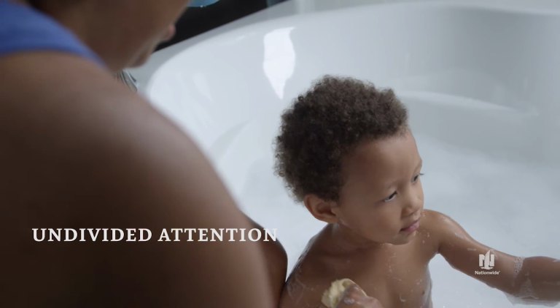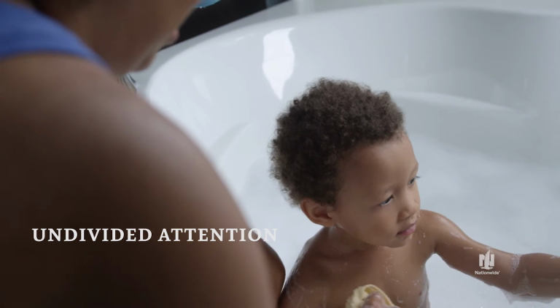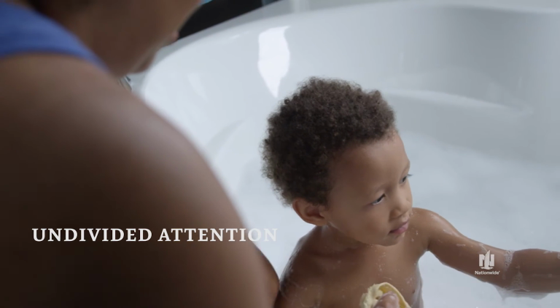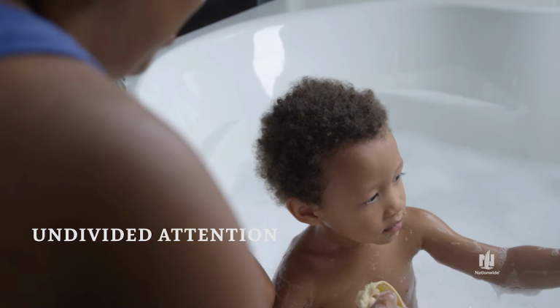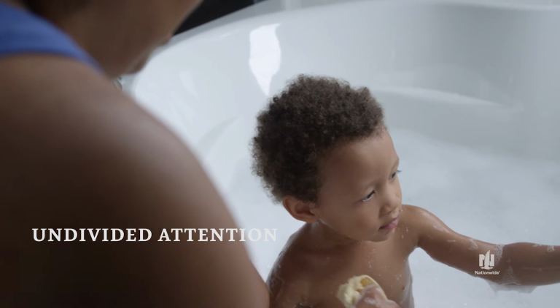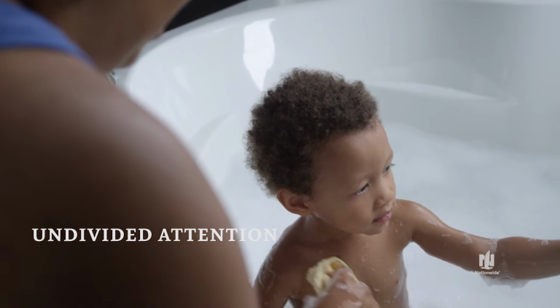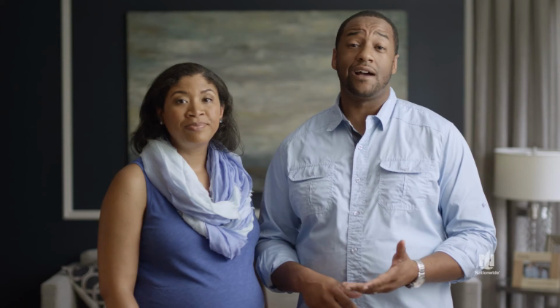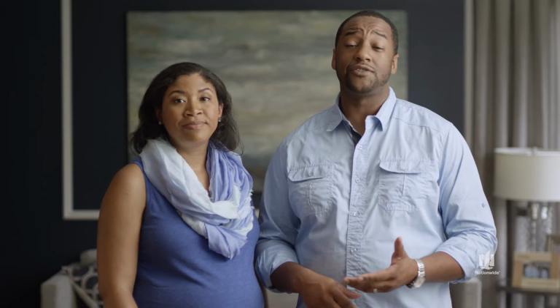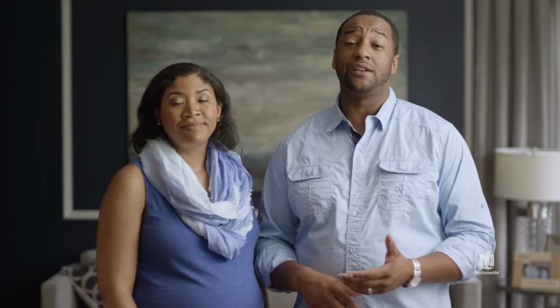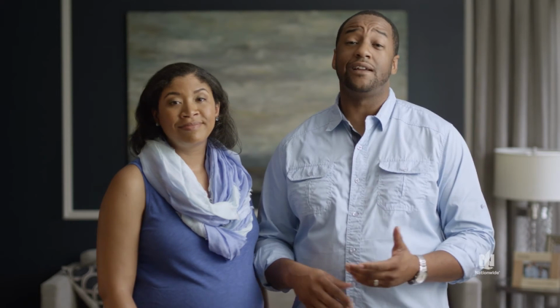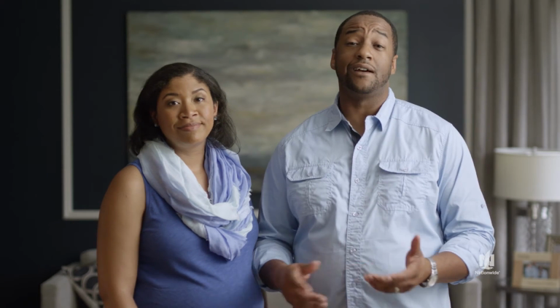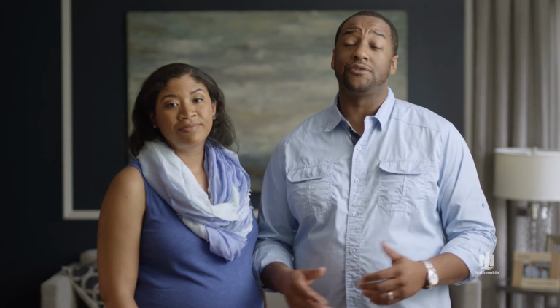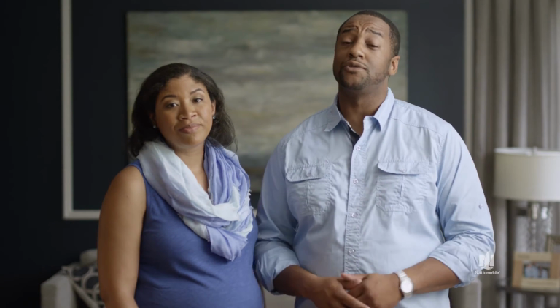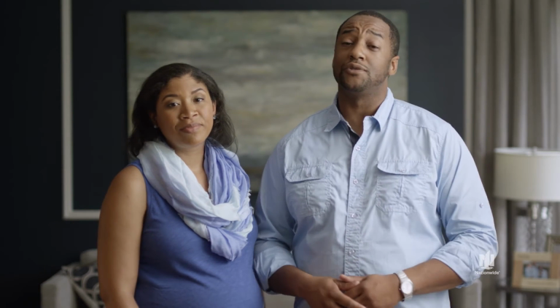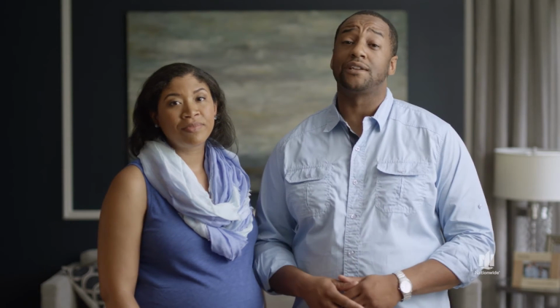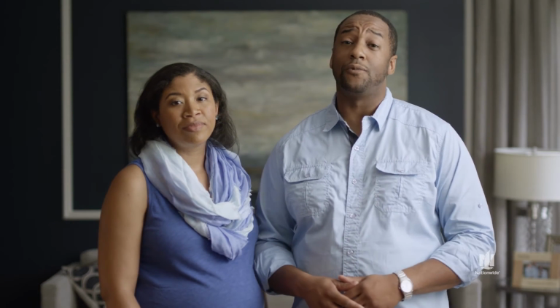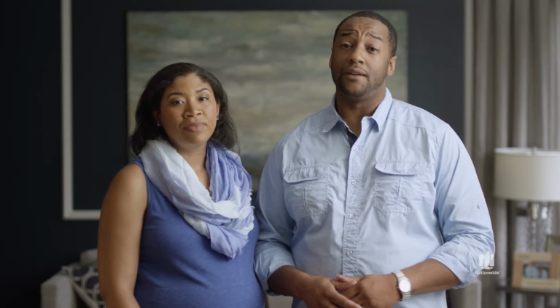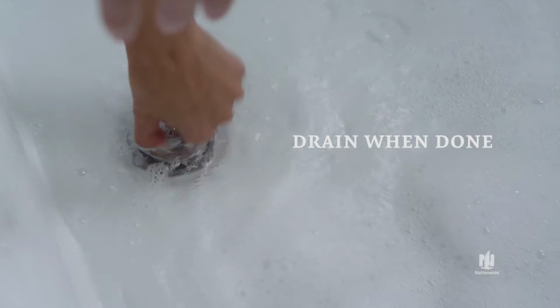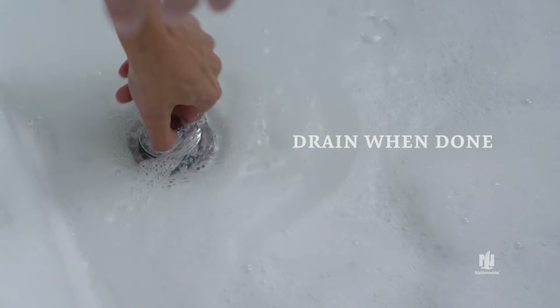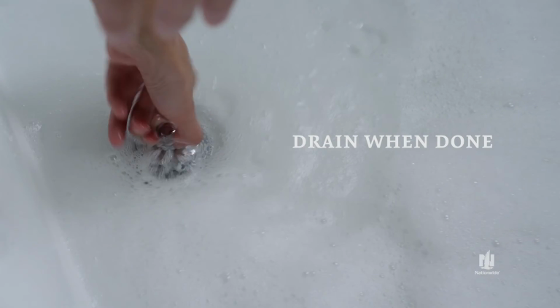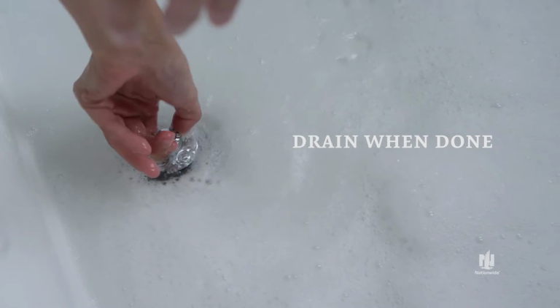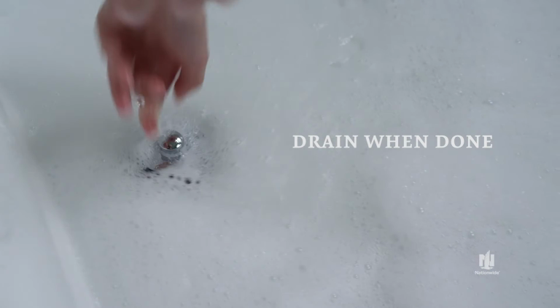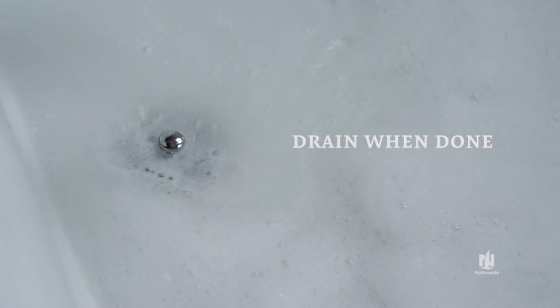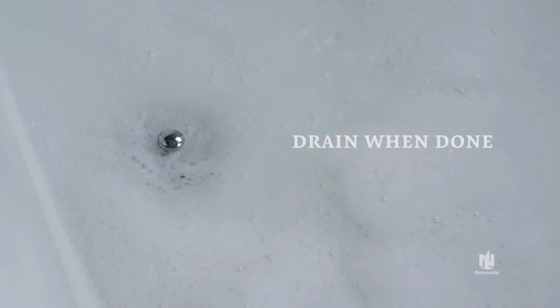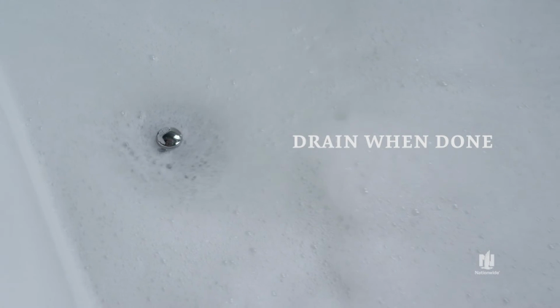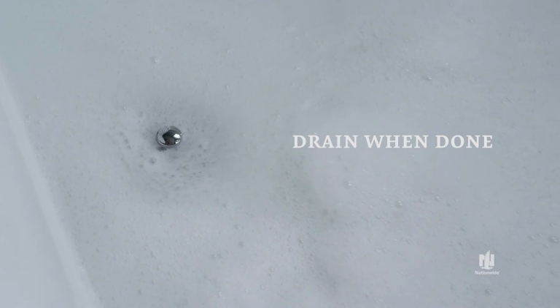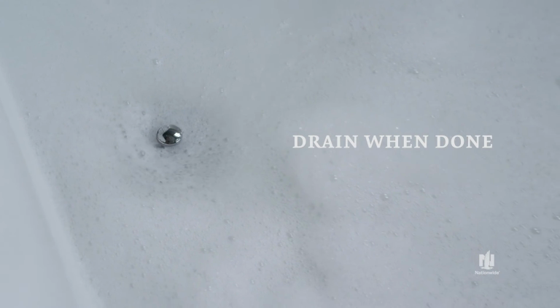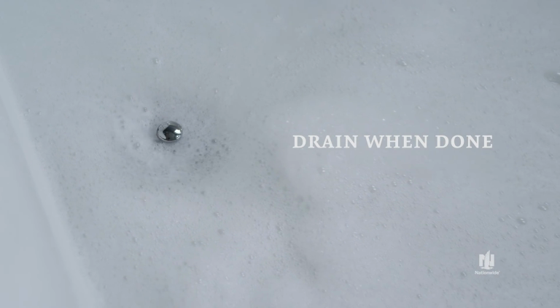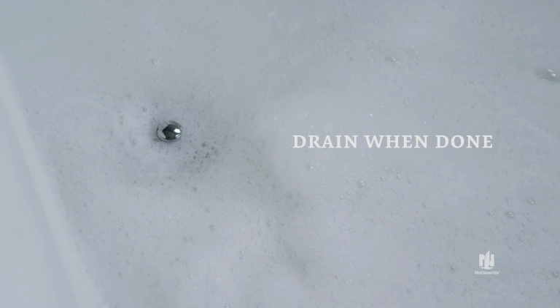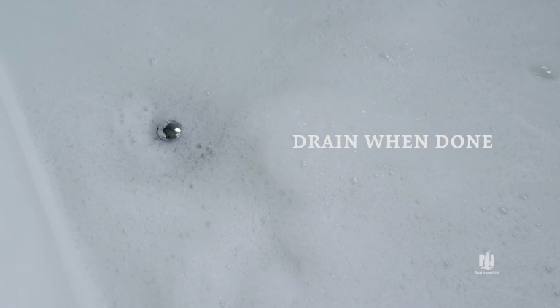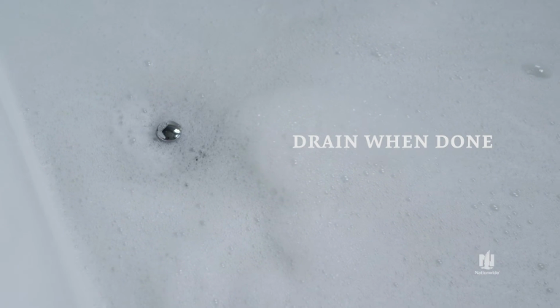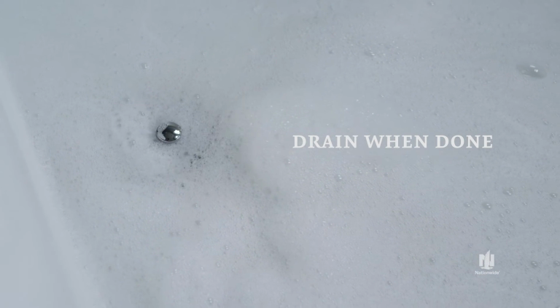Phone calls, laundry, and other chores can wait. And always drain the tub when bath time is over.